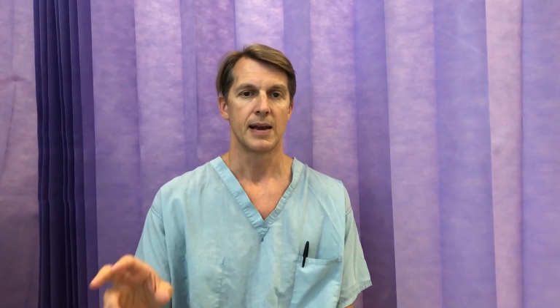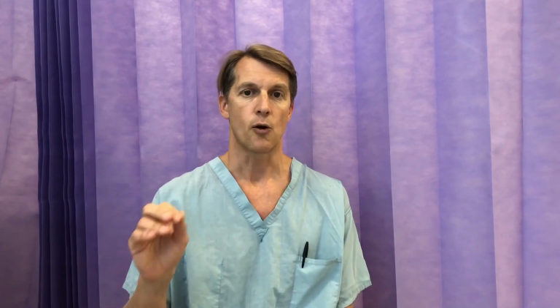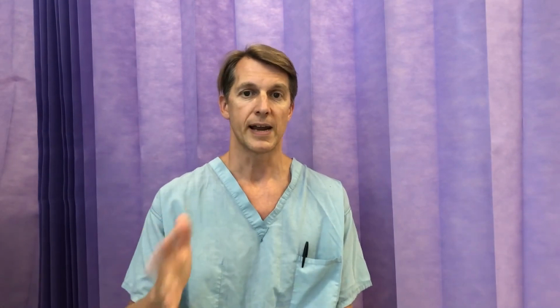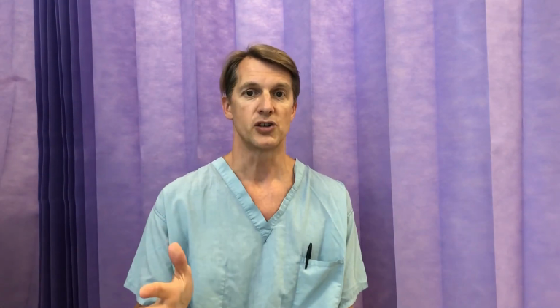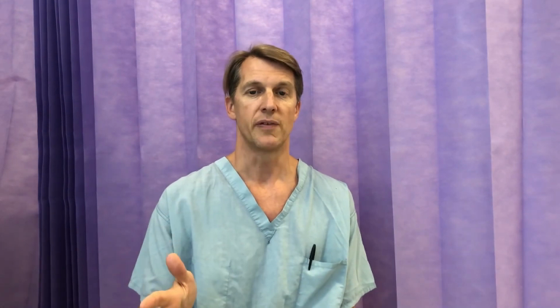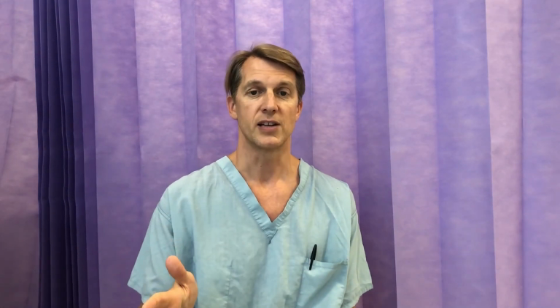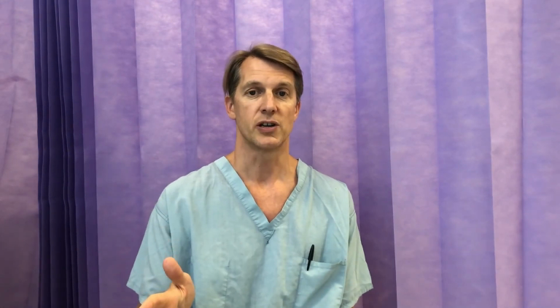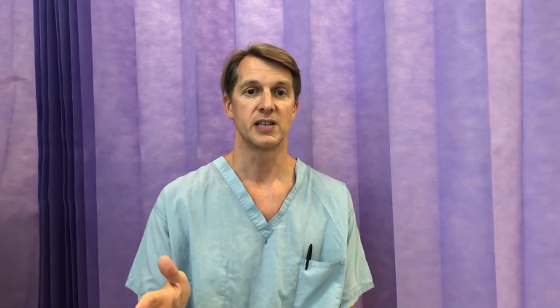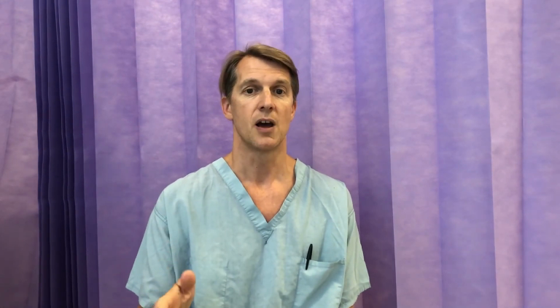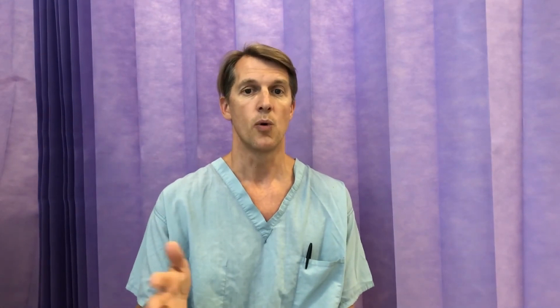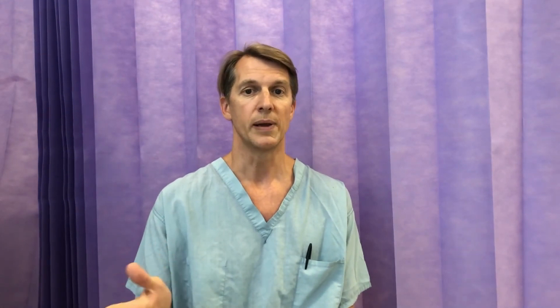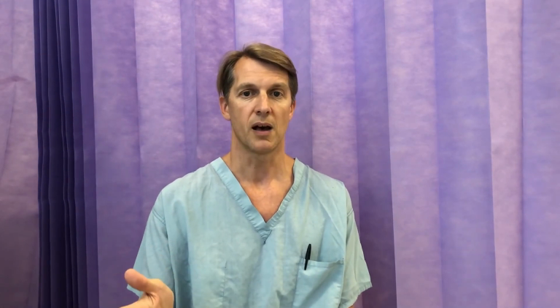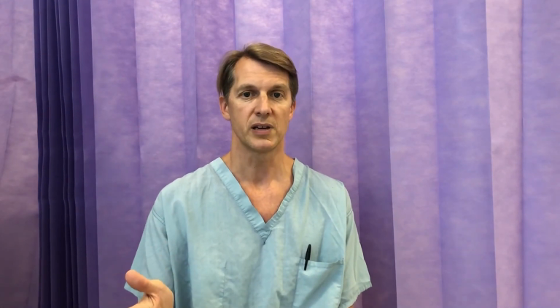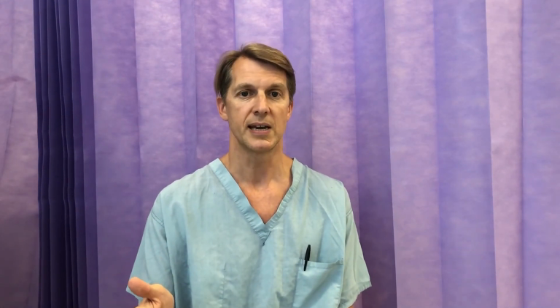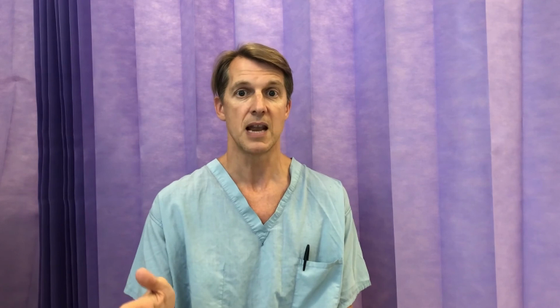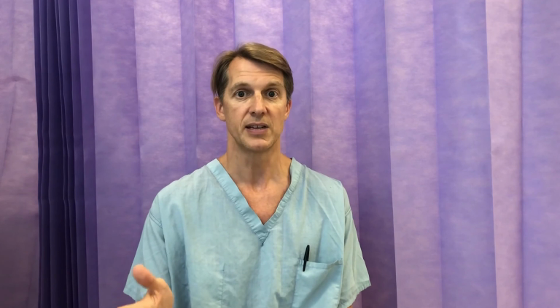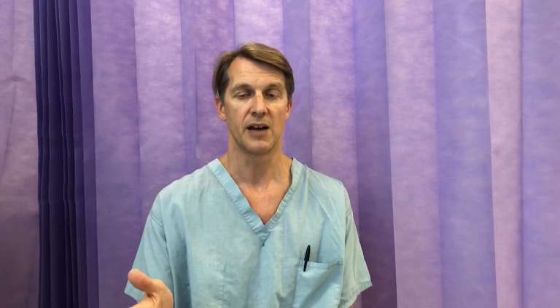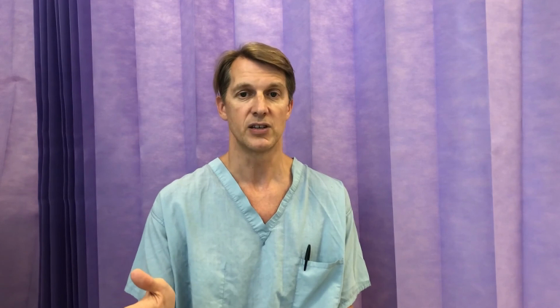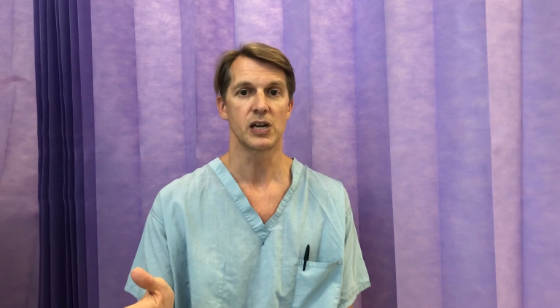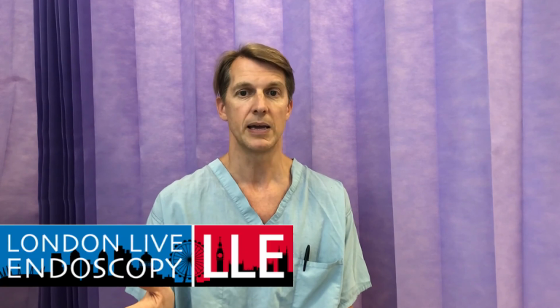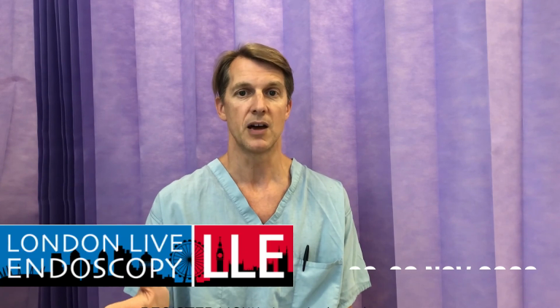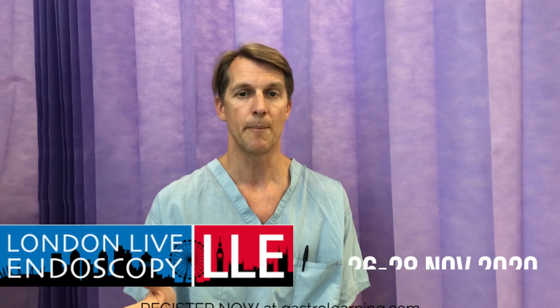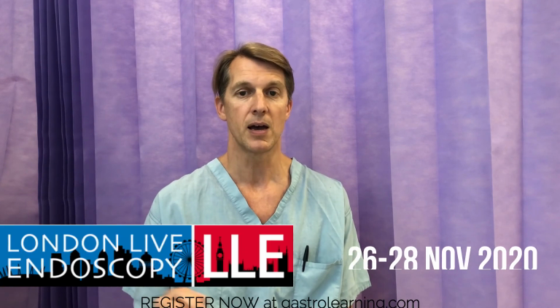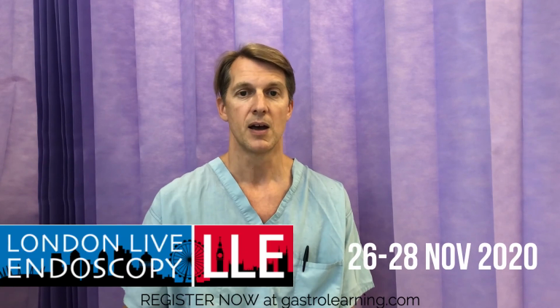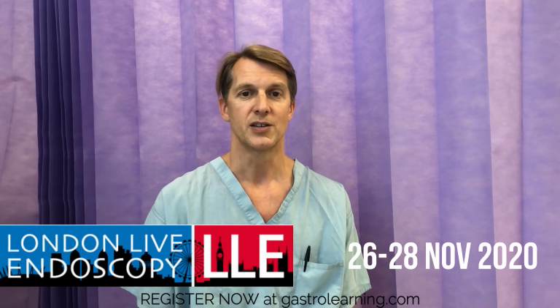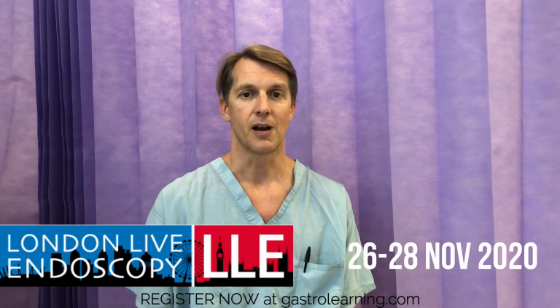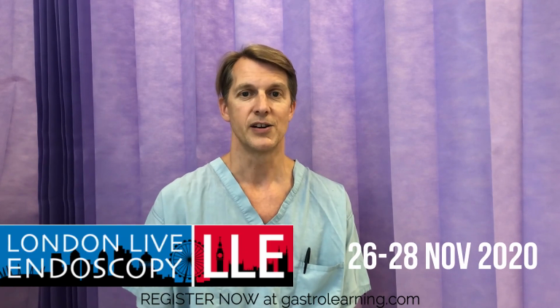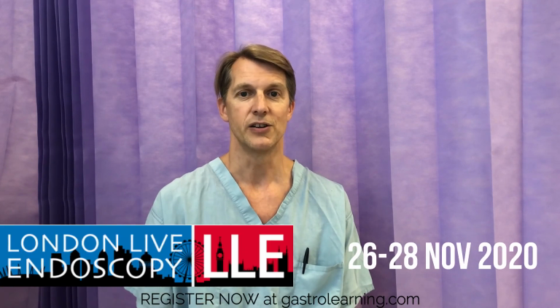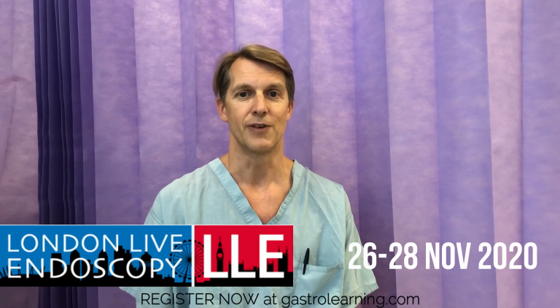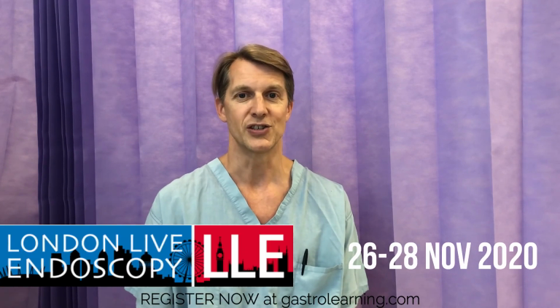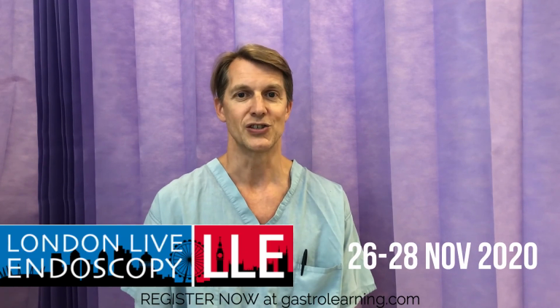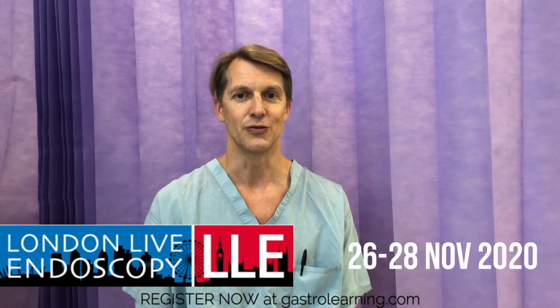Chronic atrophic gastritis will be covered in London Live Endoscopy in November, so I encourage you to register soon.